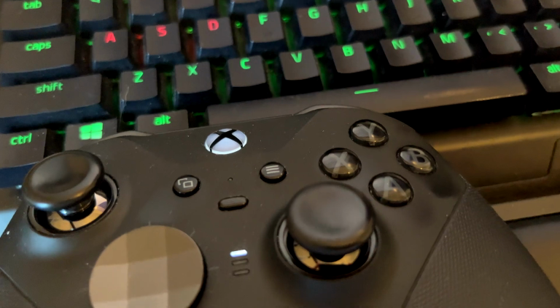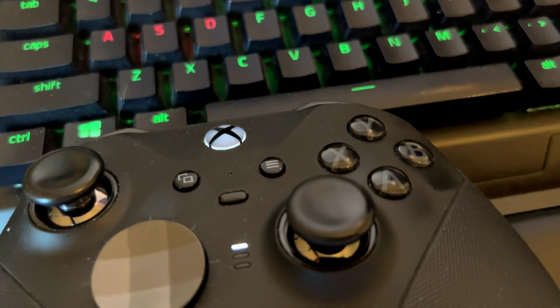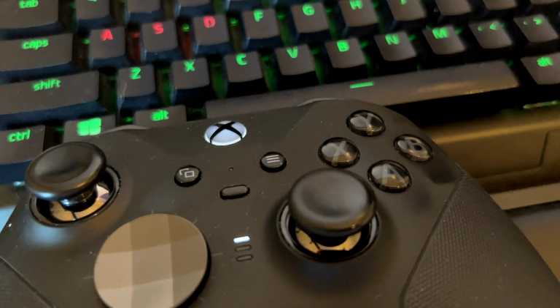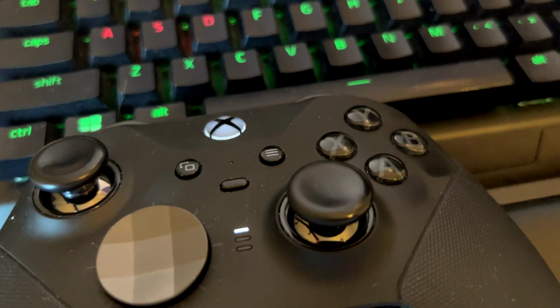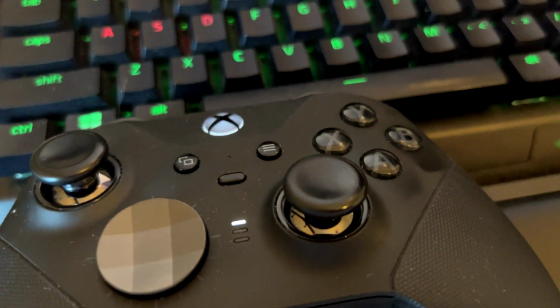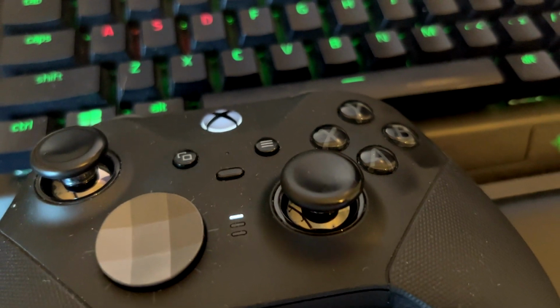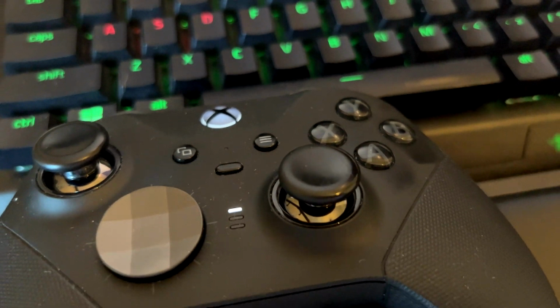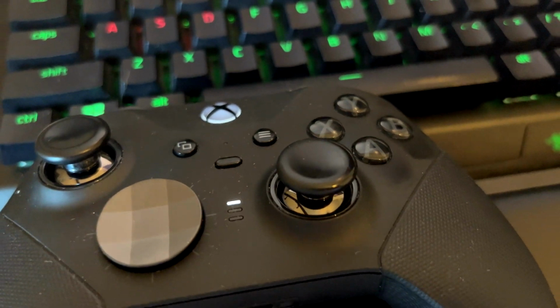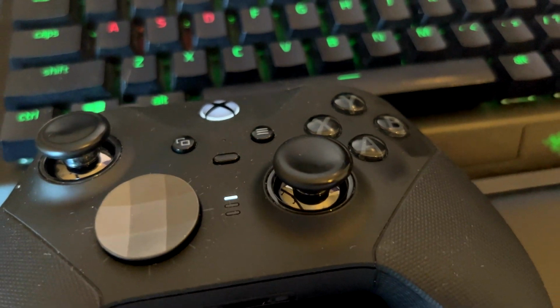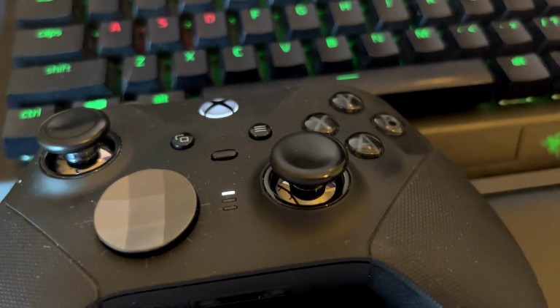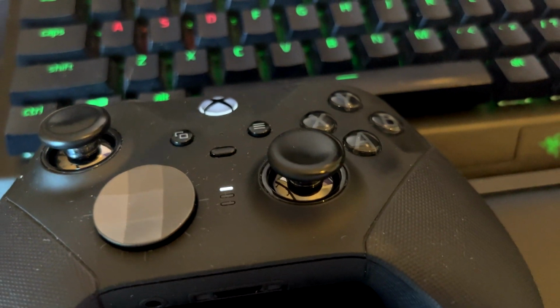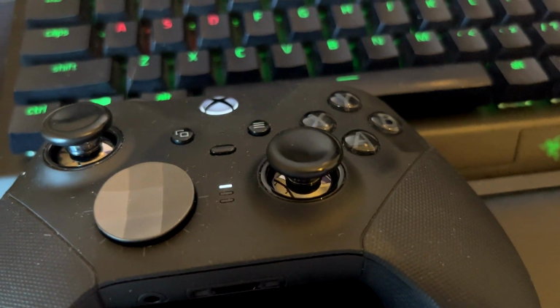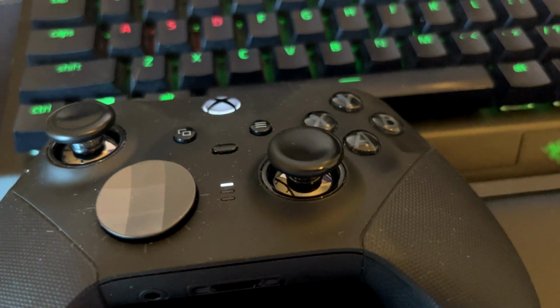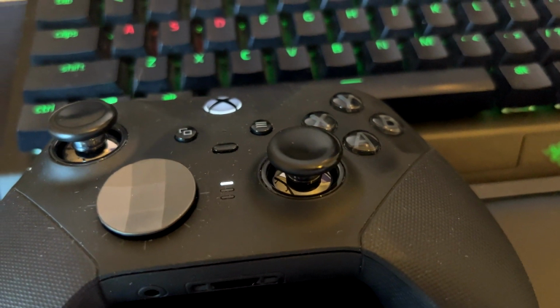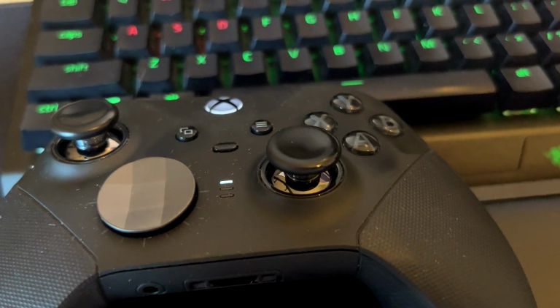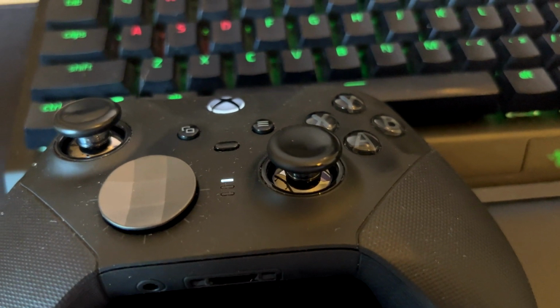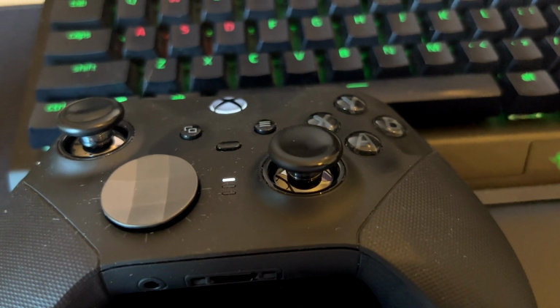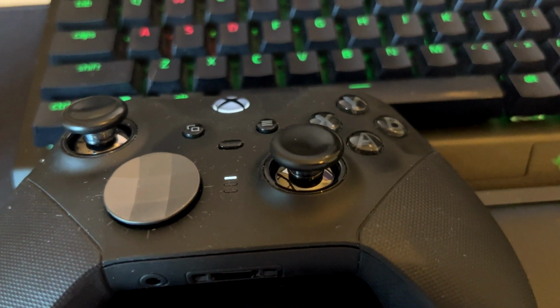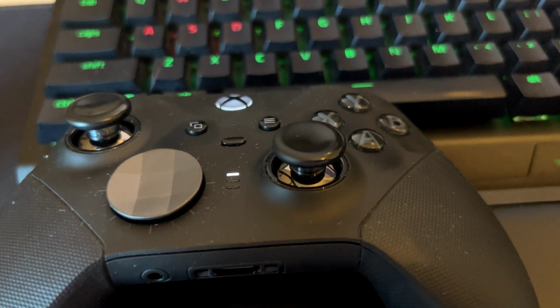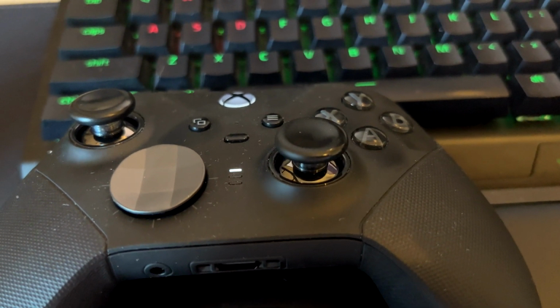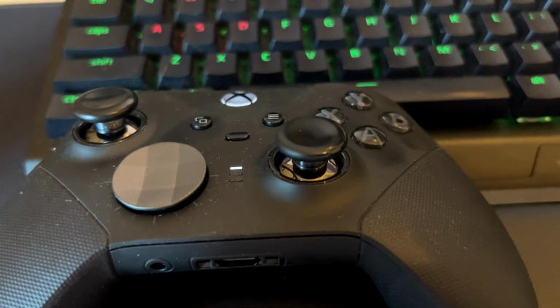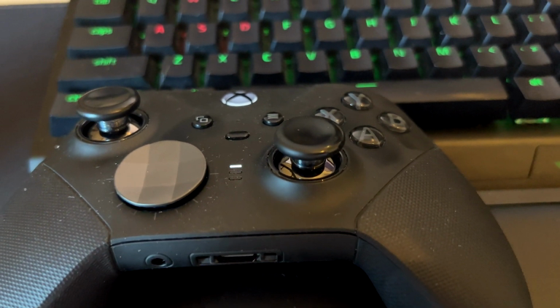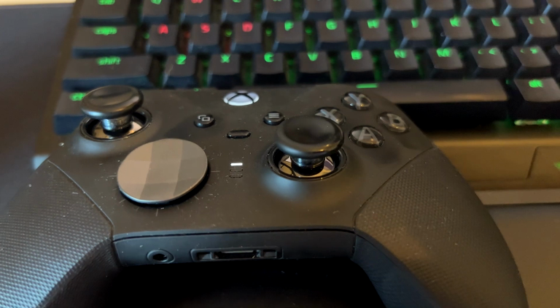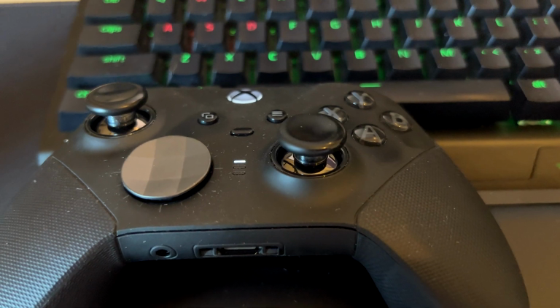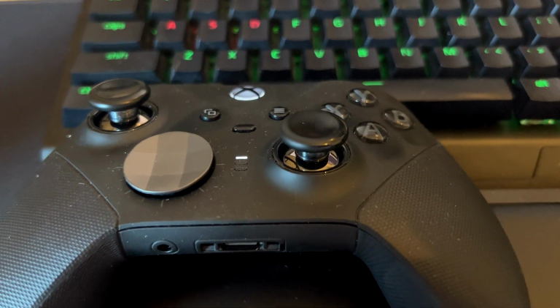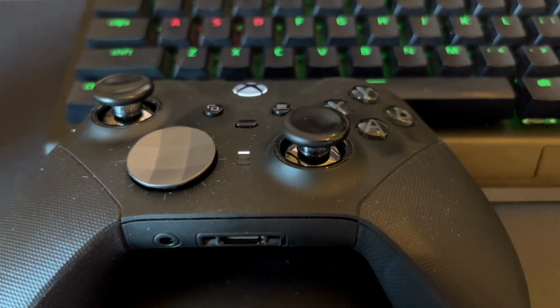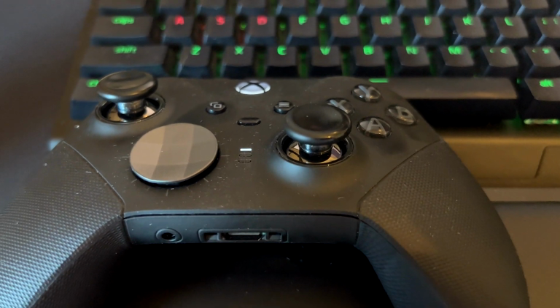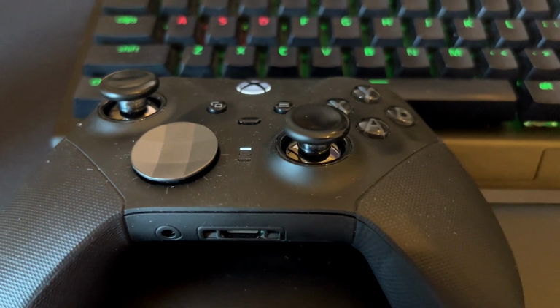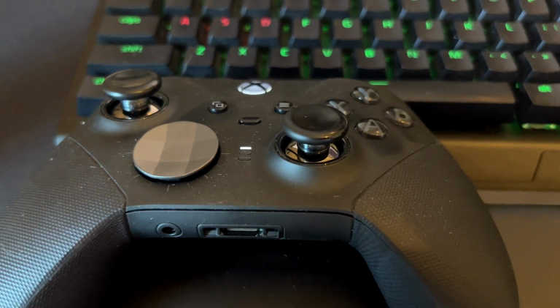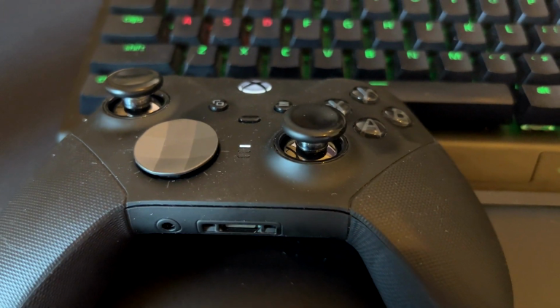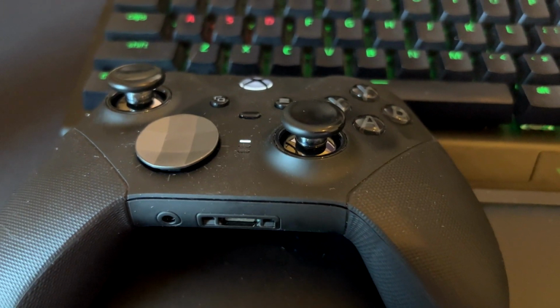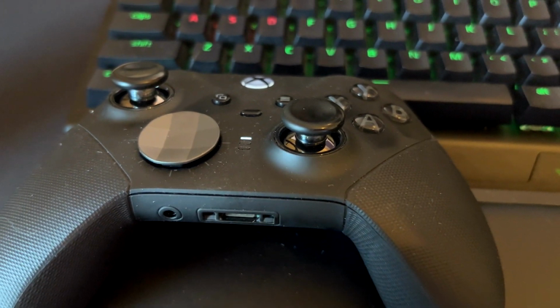Hi everyone and welcome back. Let's have a look at some of the best settings and my recommendations on how to set up the Xbox Elite 2 controller on PC.